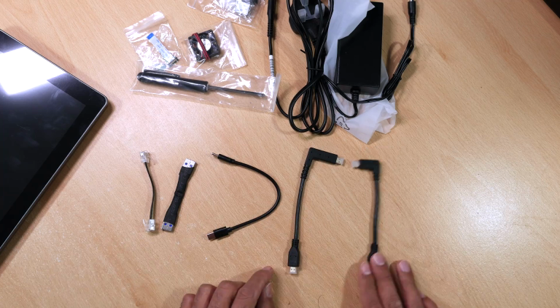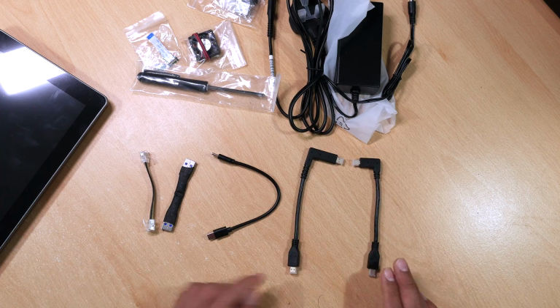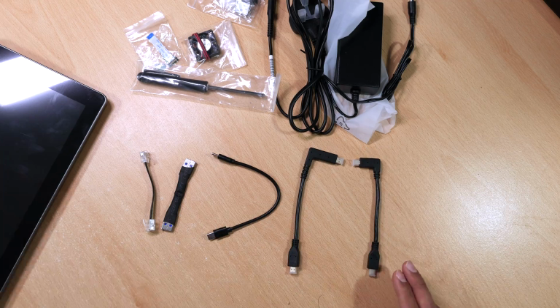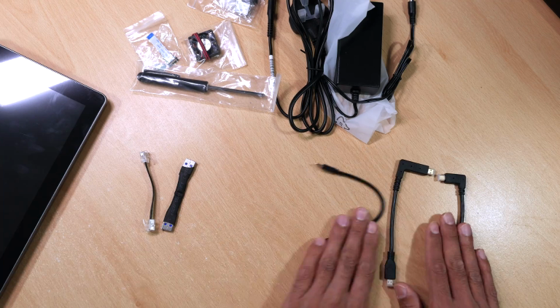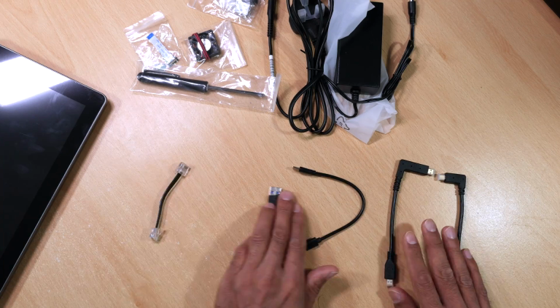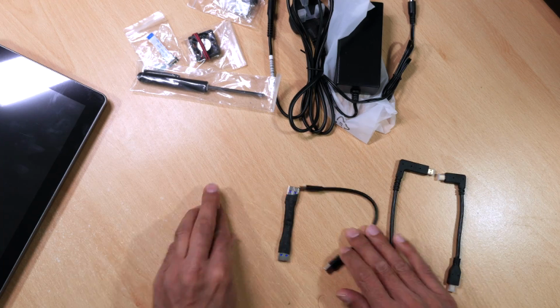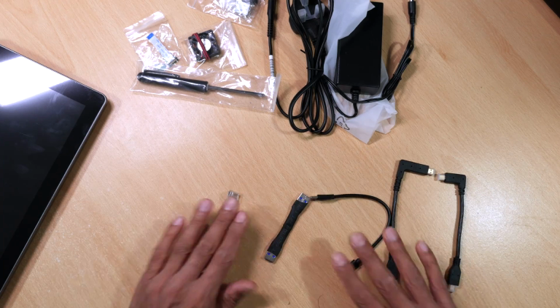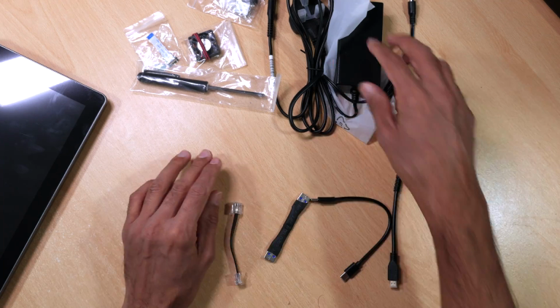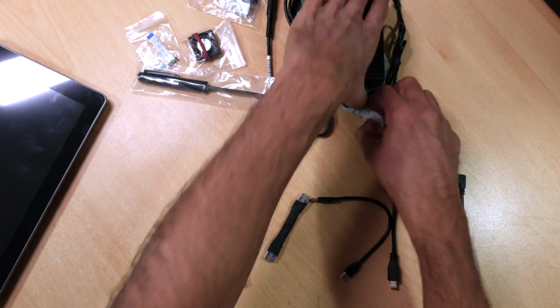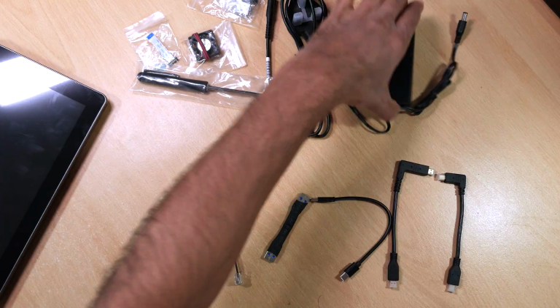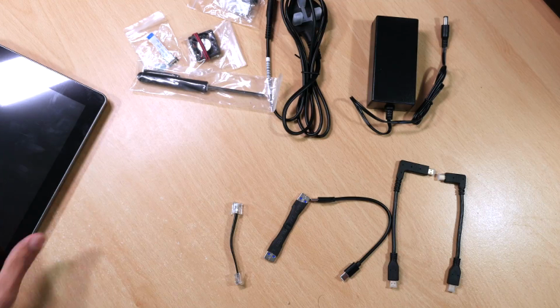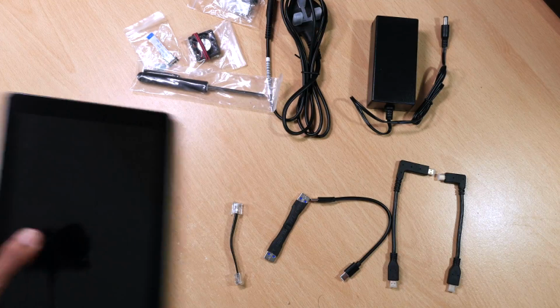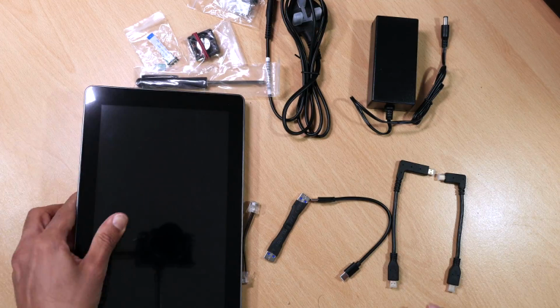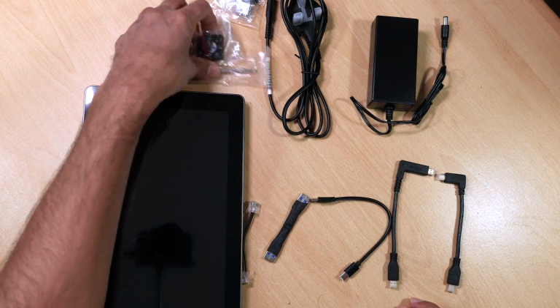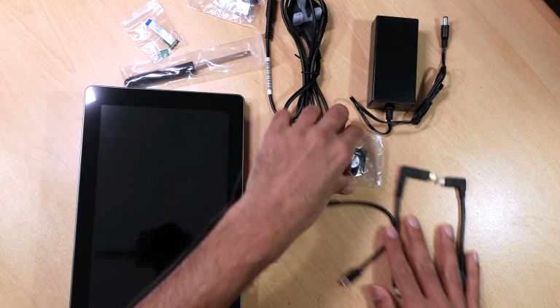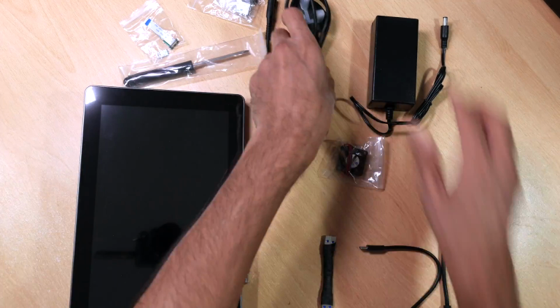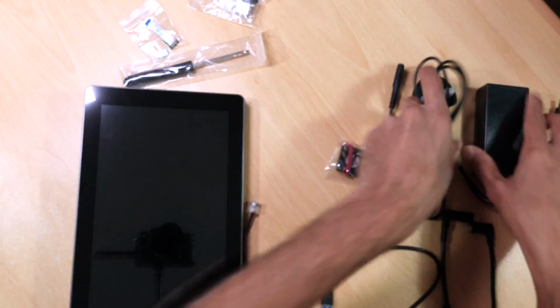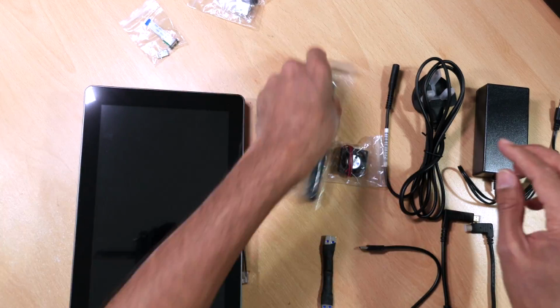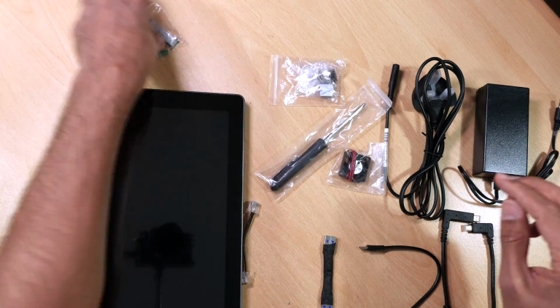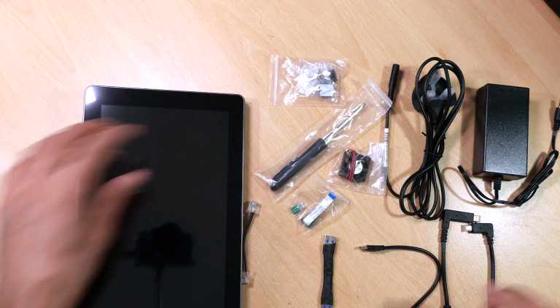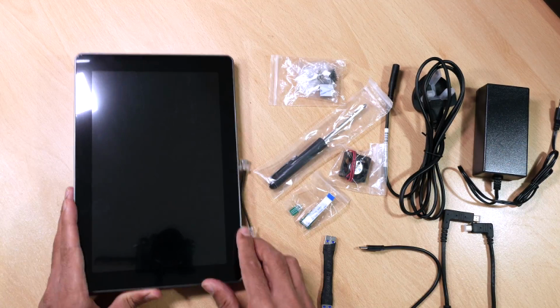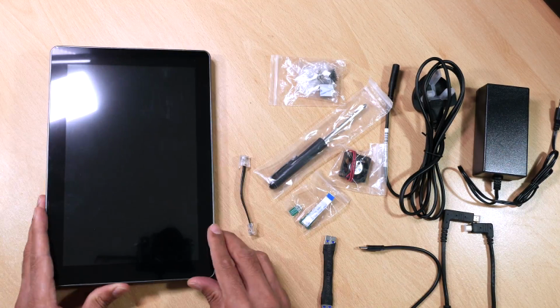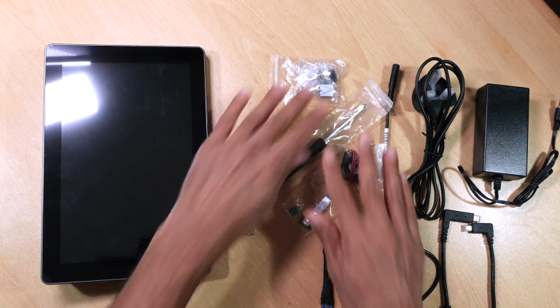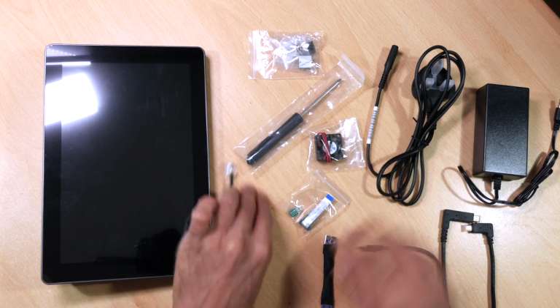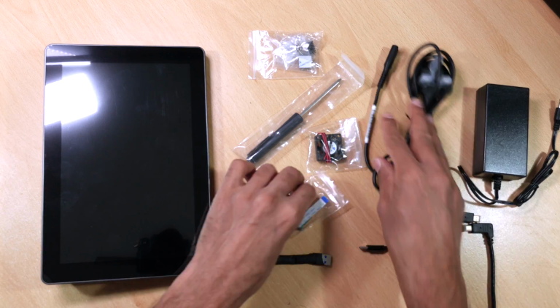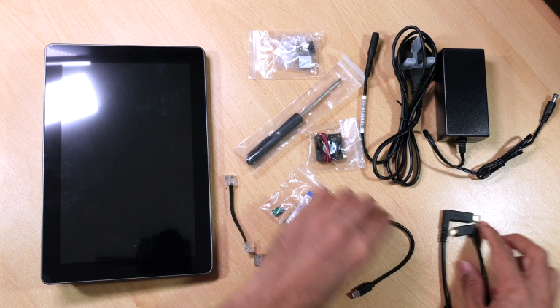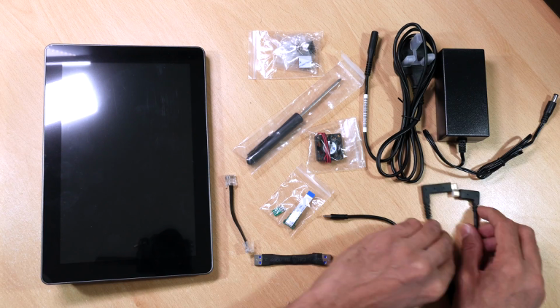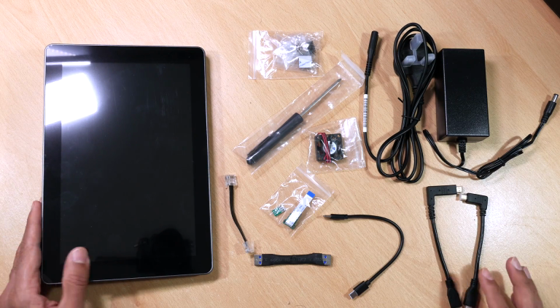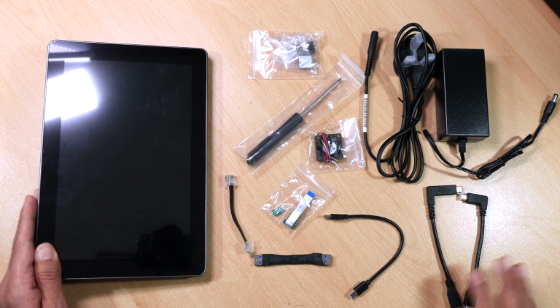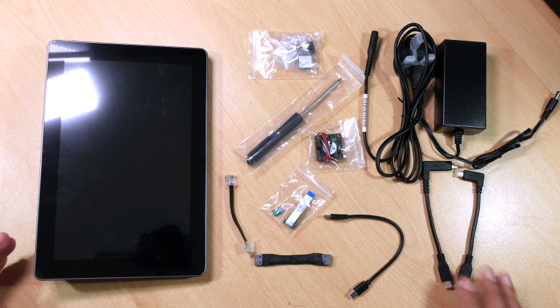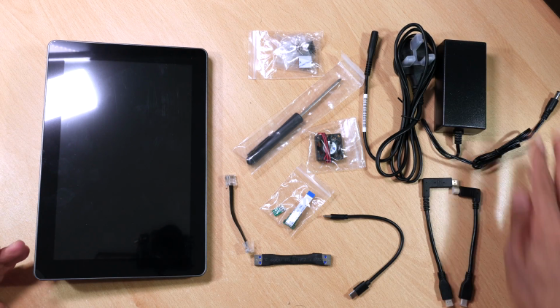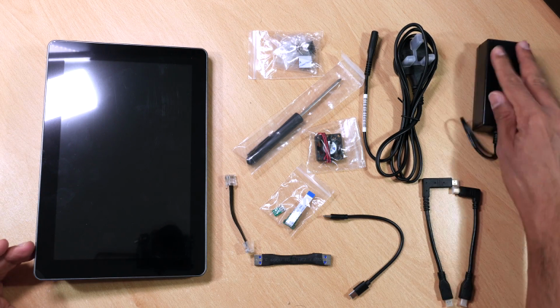In the next part of the video I'm going to show you how to set all this up with your Raspberry Pi 4, then install some software and show you the performance of the screen.